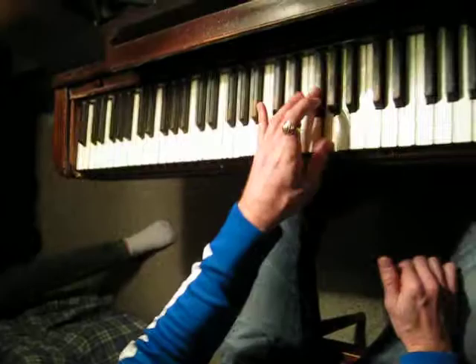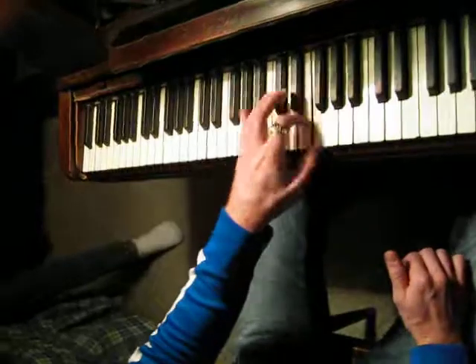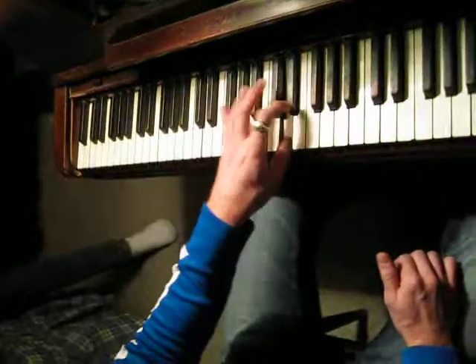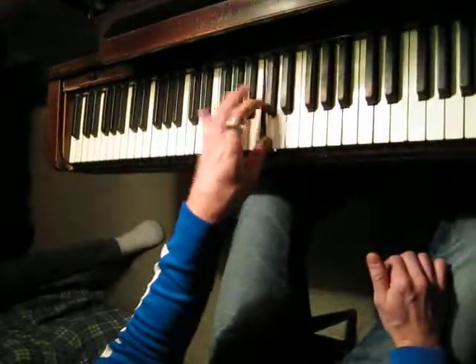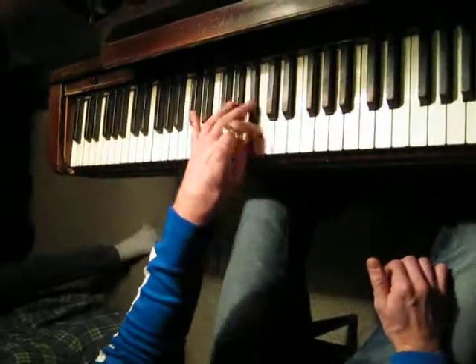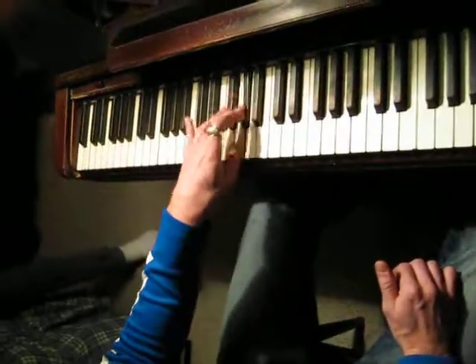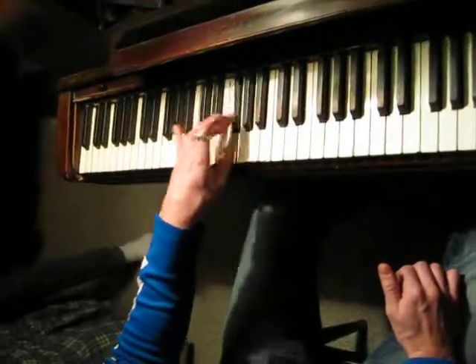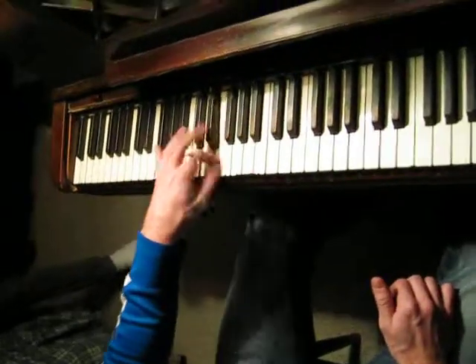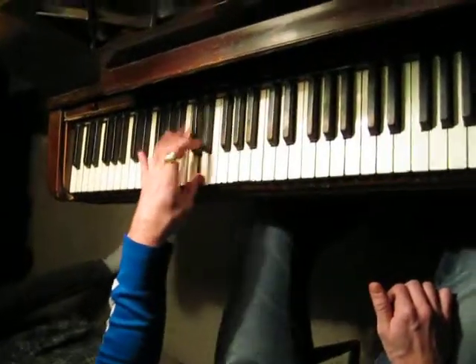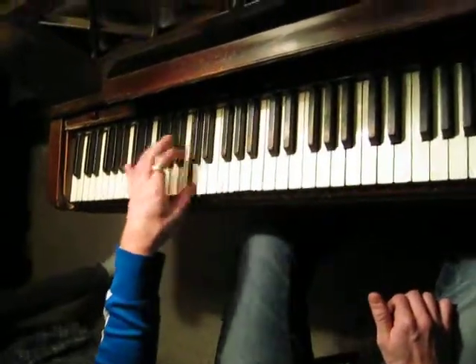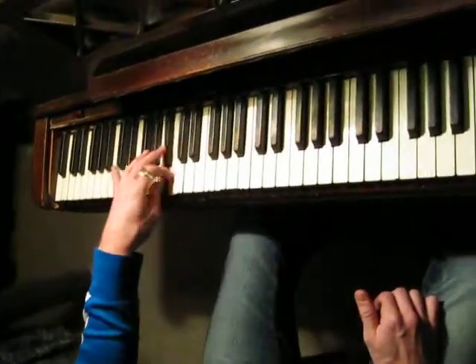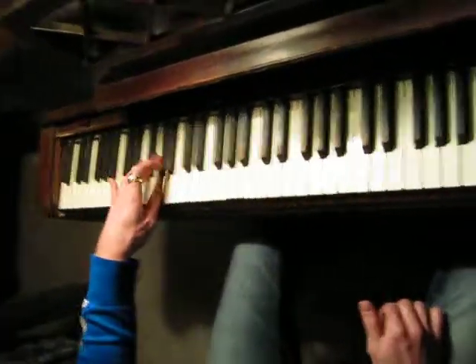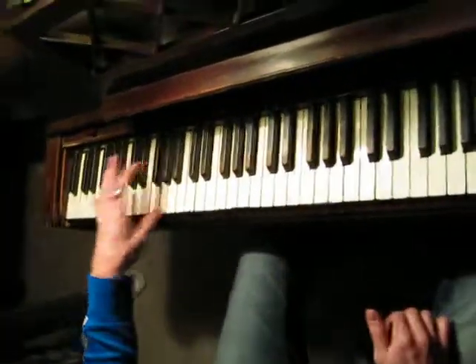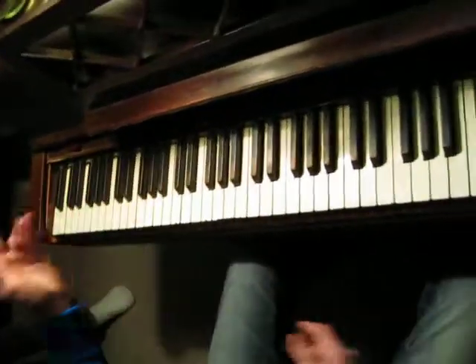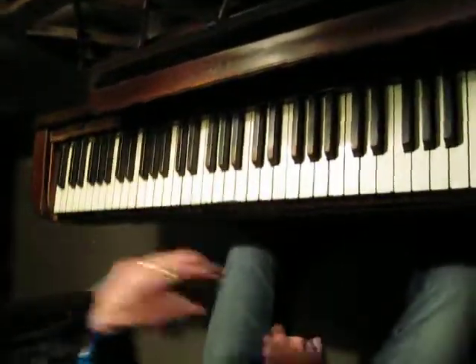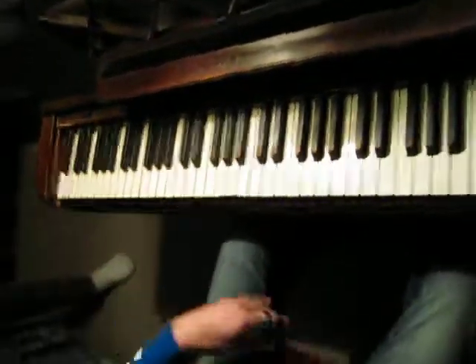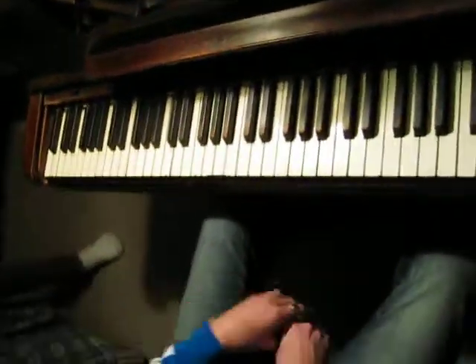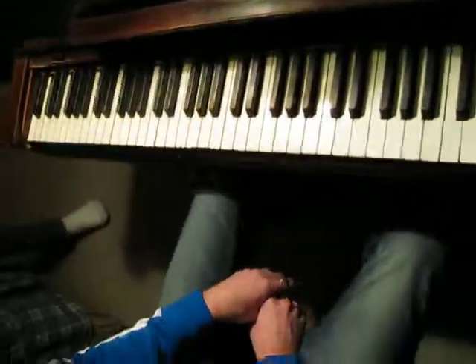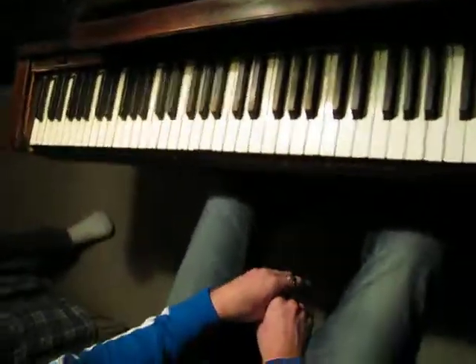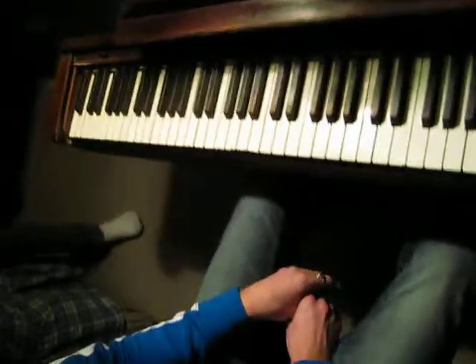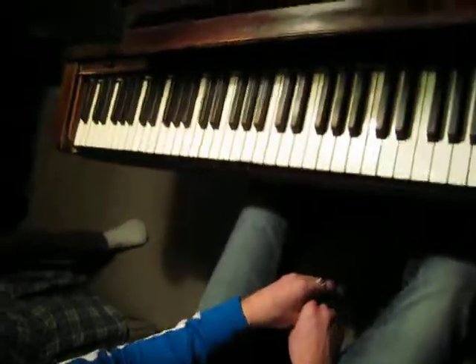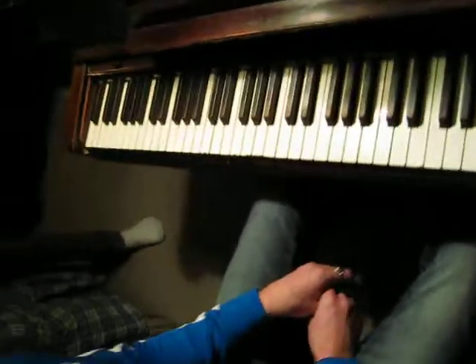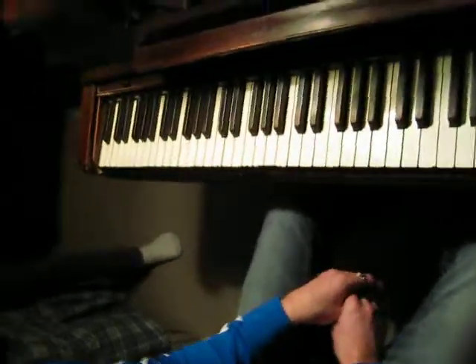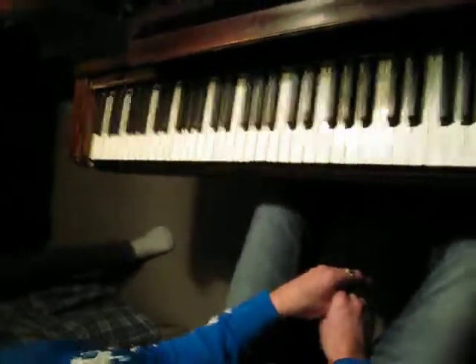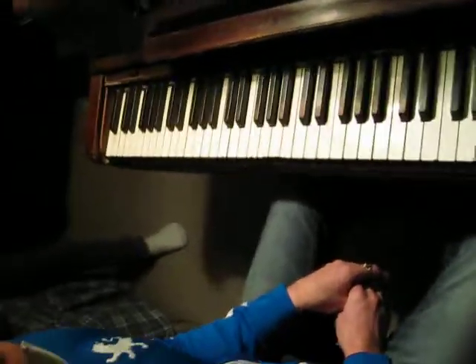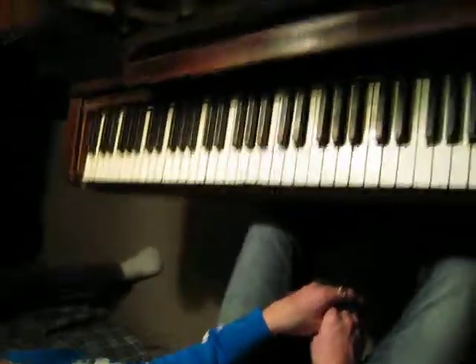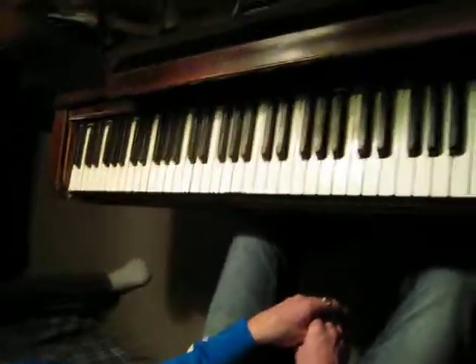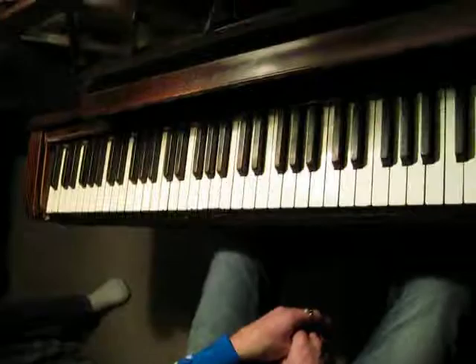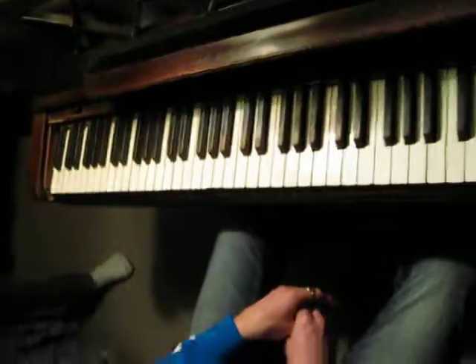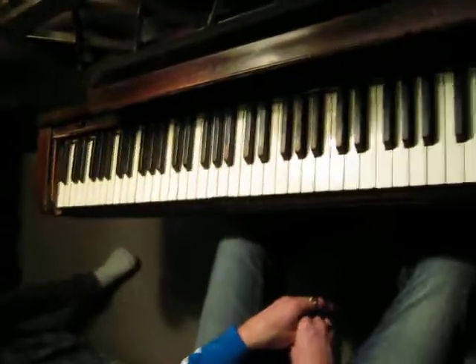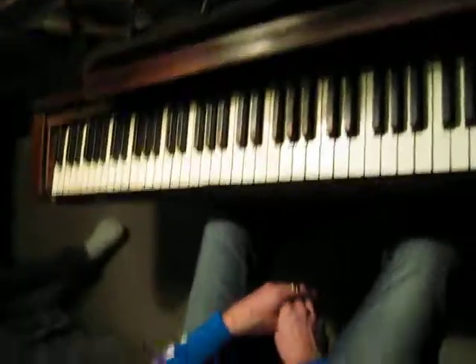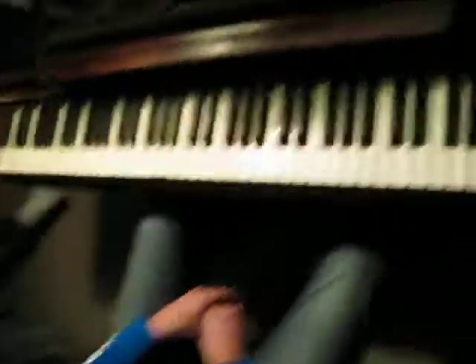Three. And those are chromatic scales — must learn them.